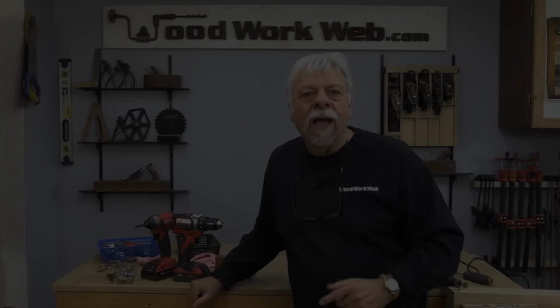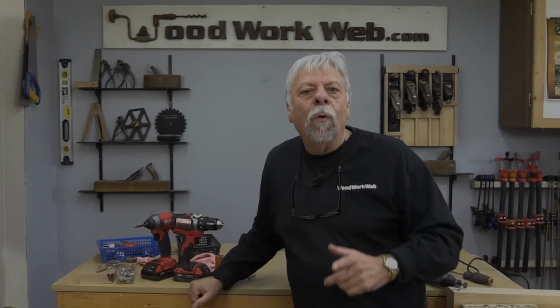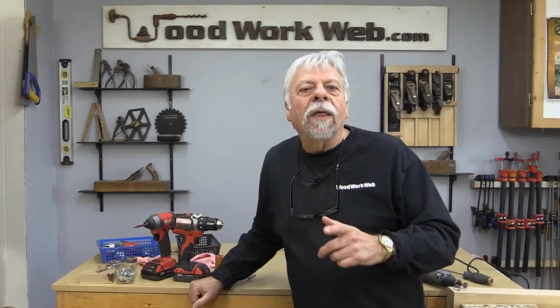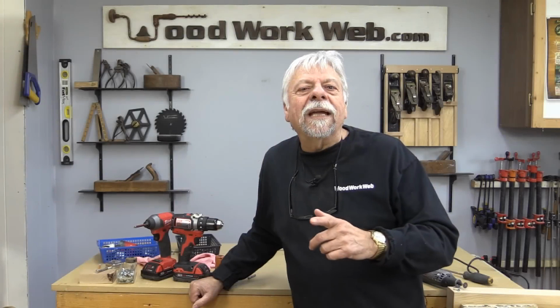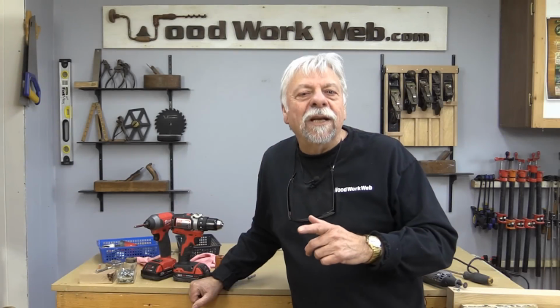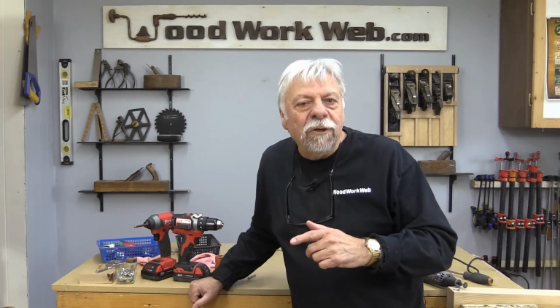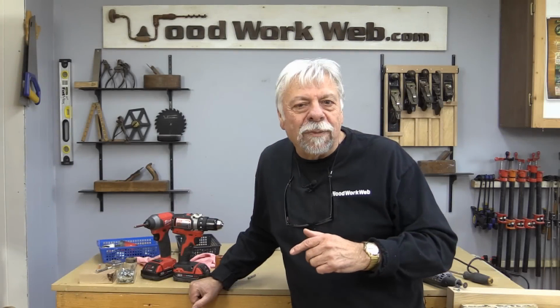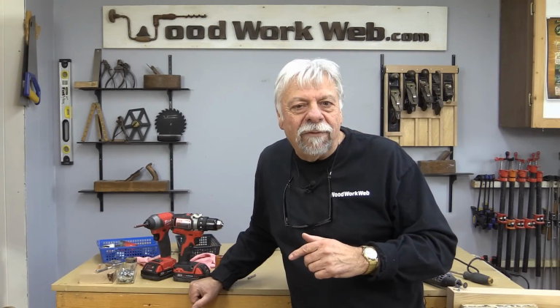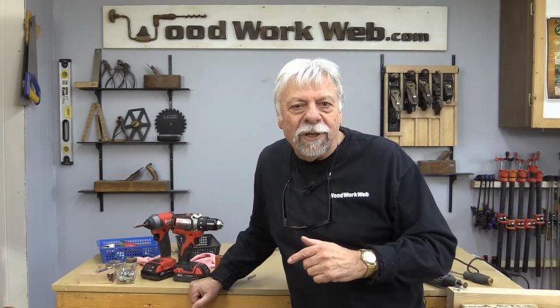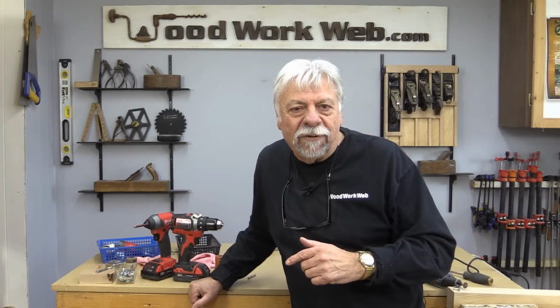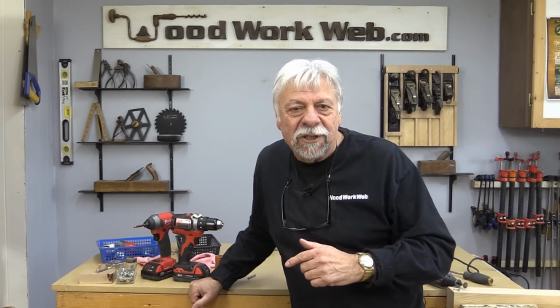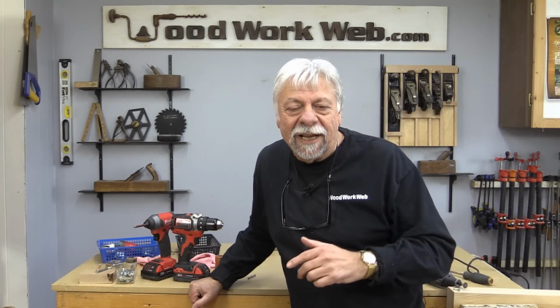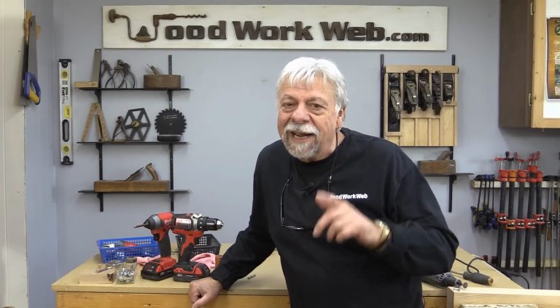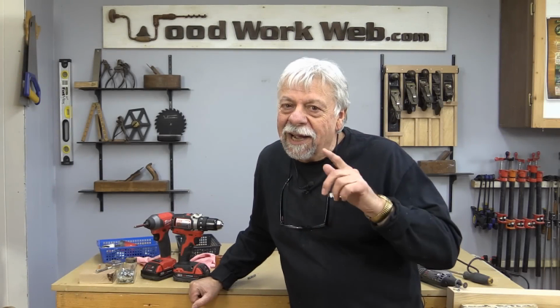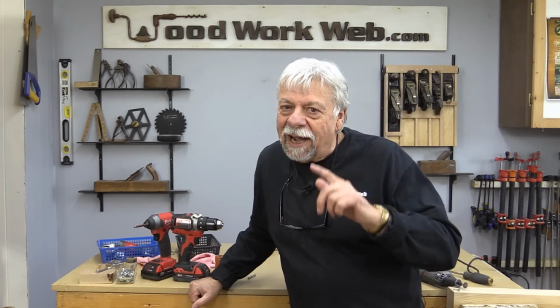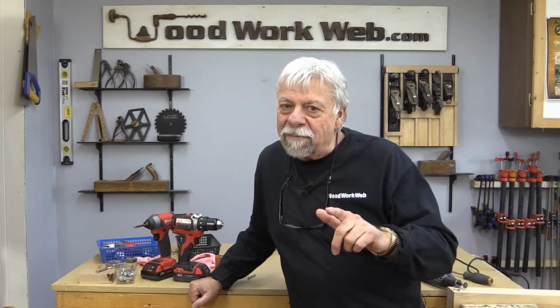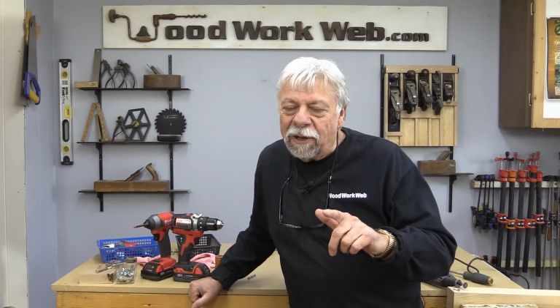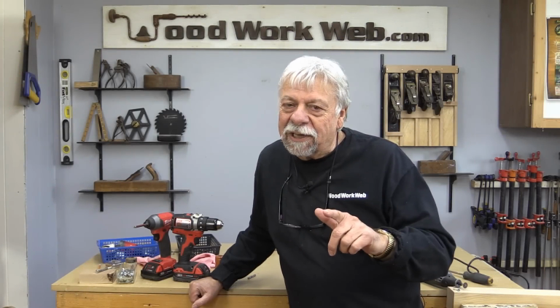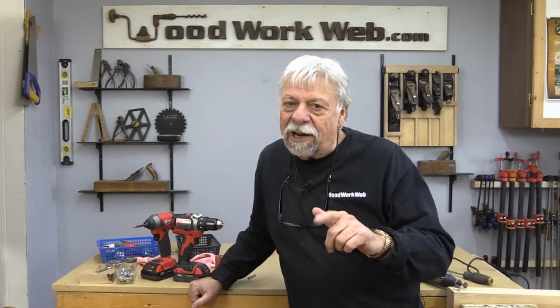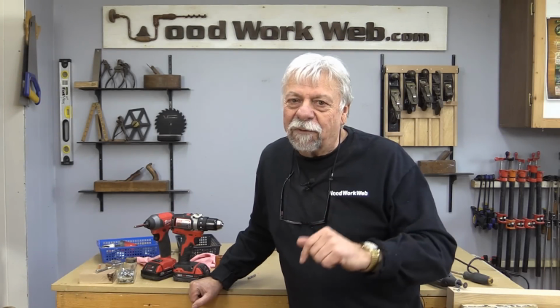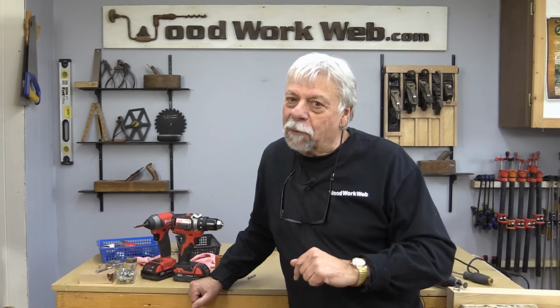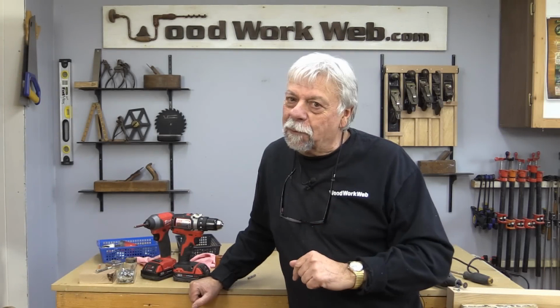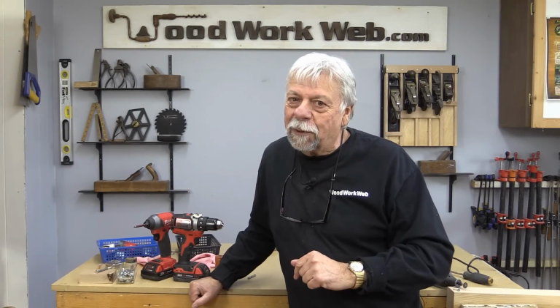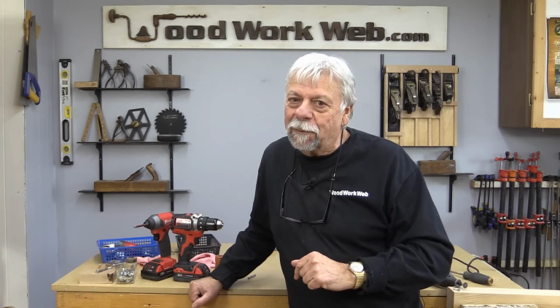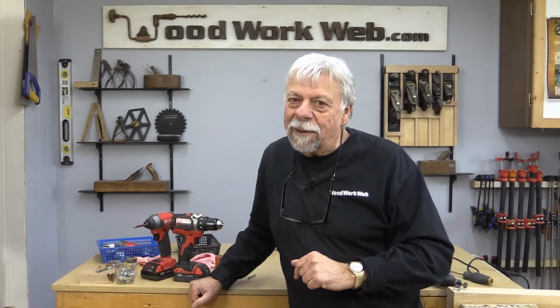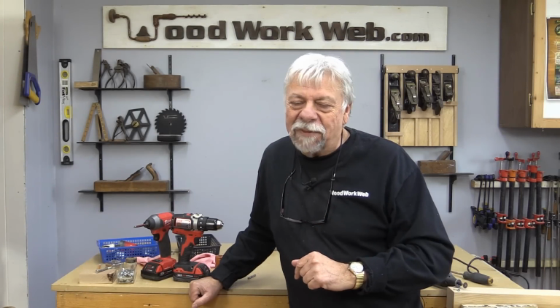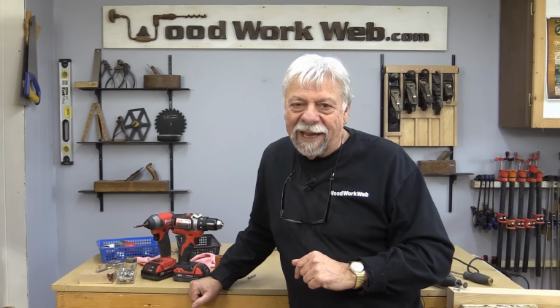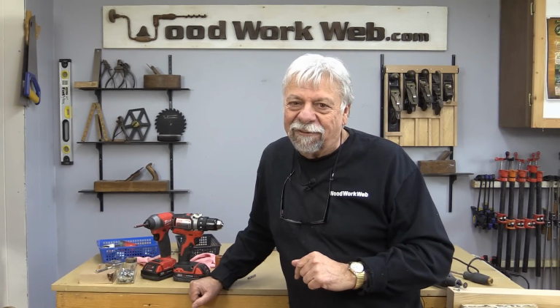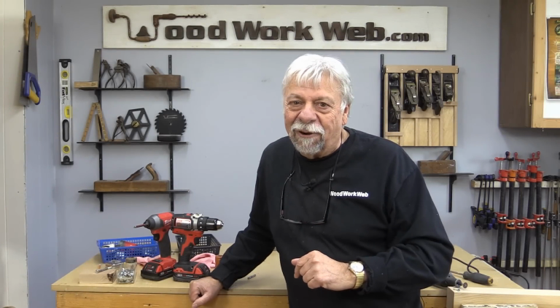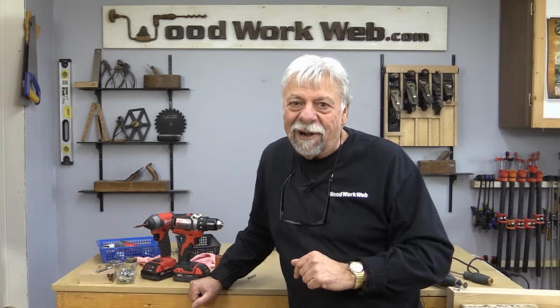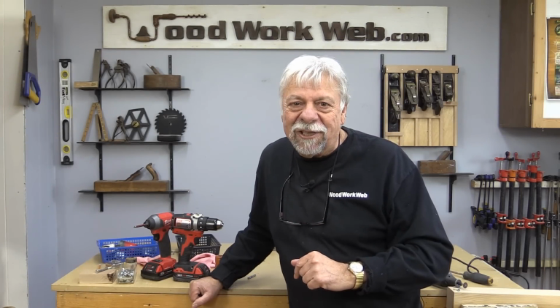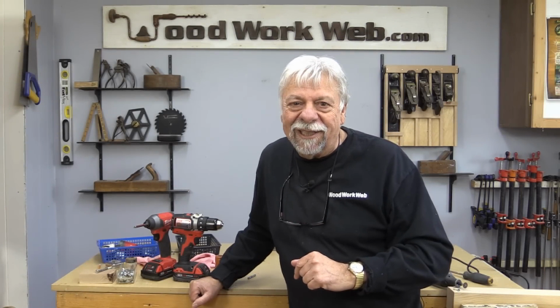Well, that concludes my video for today. I'm Colin Kinnett for Woodwork Web. Thanks for watching.